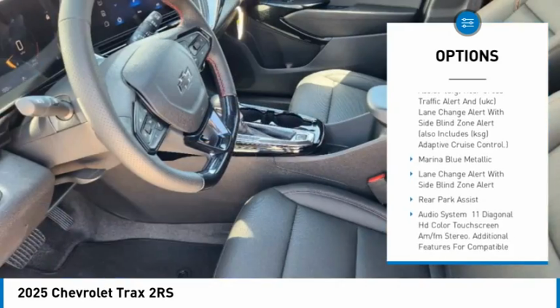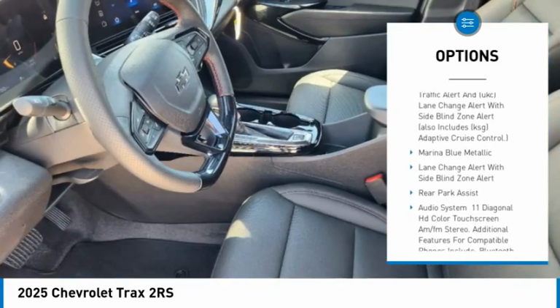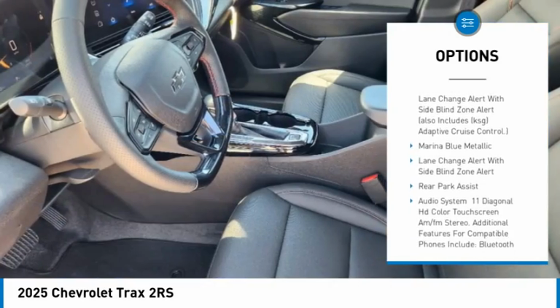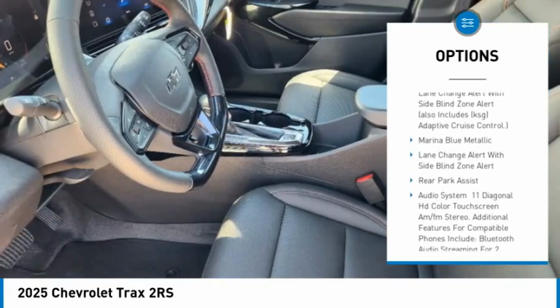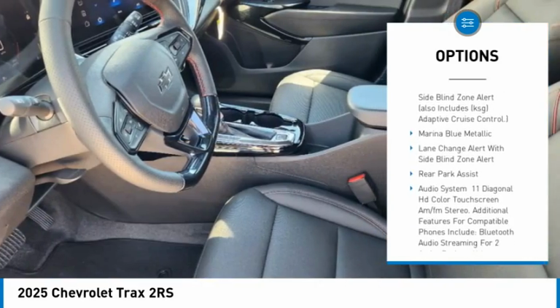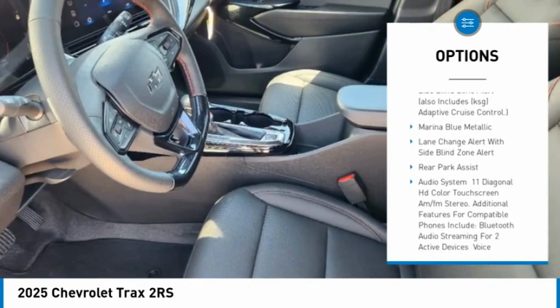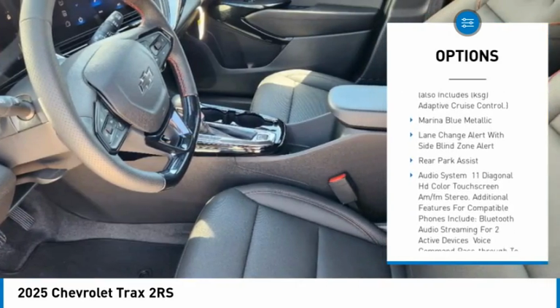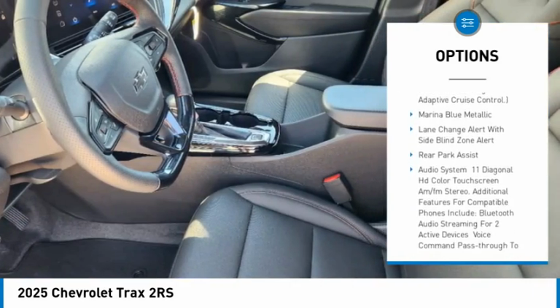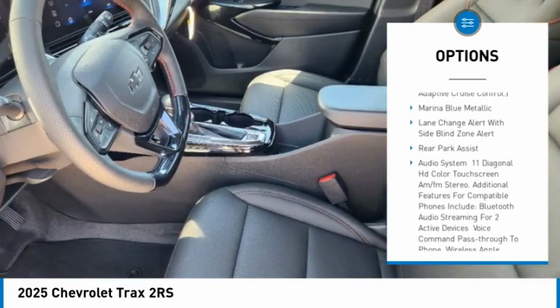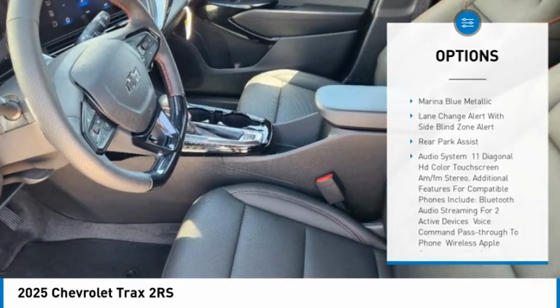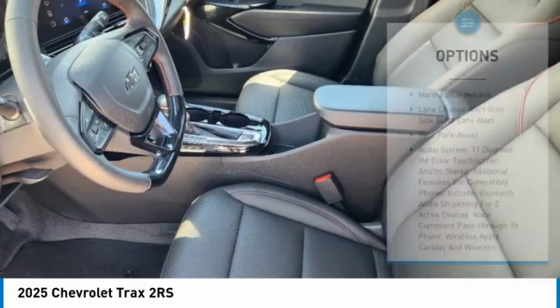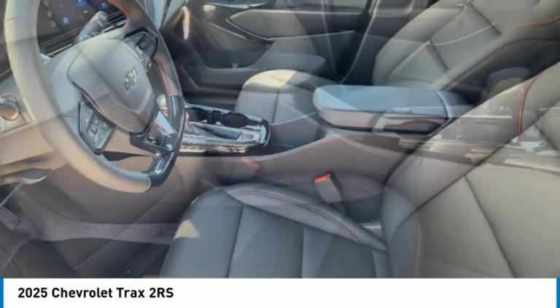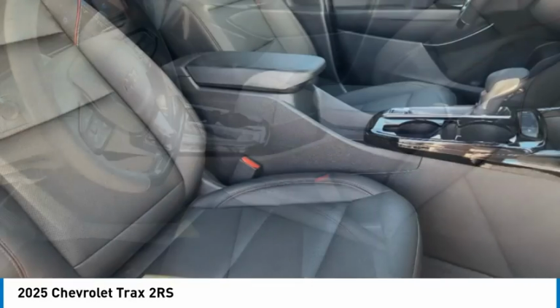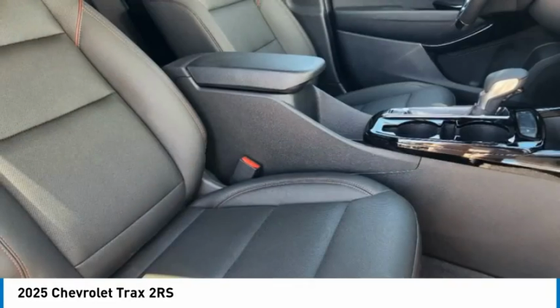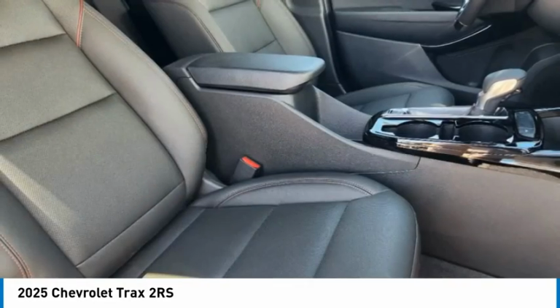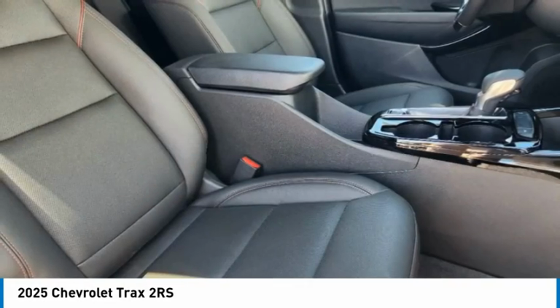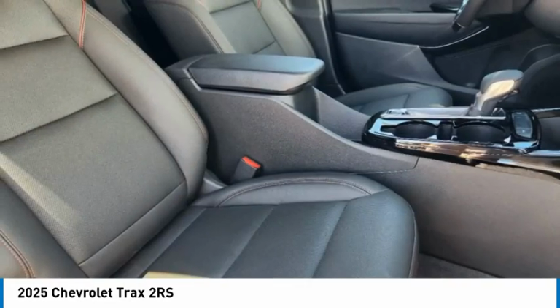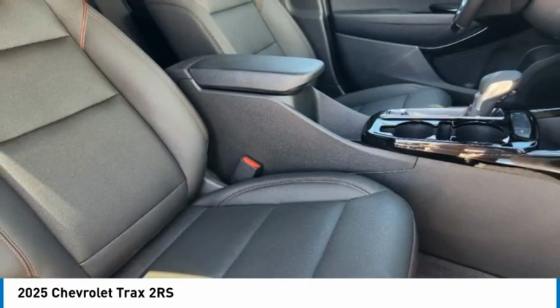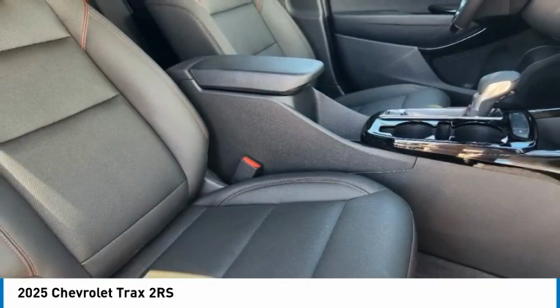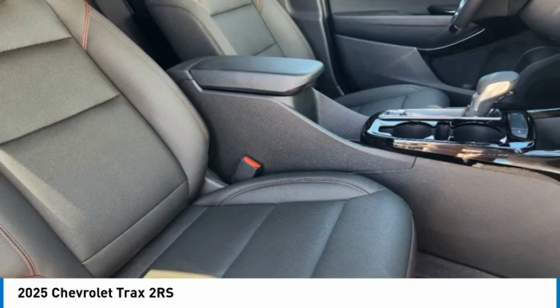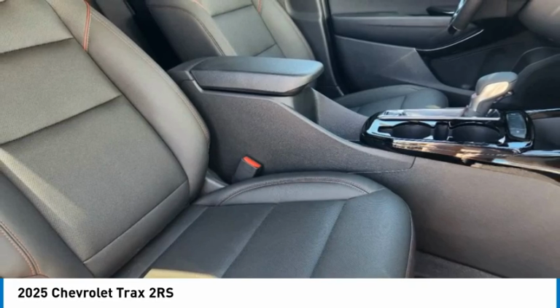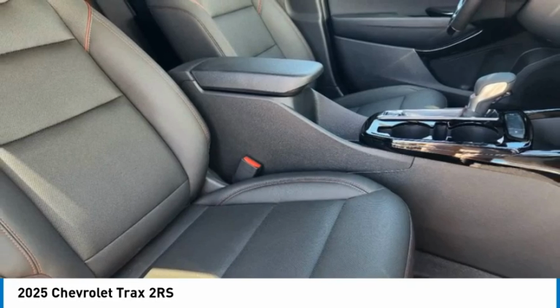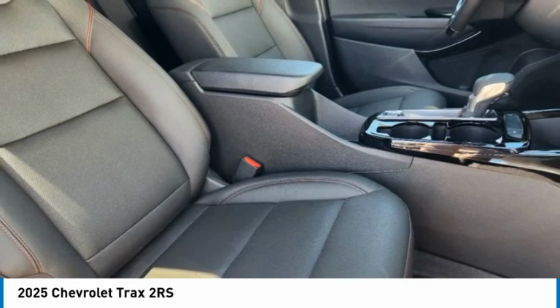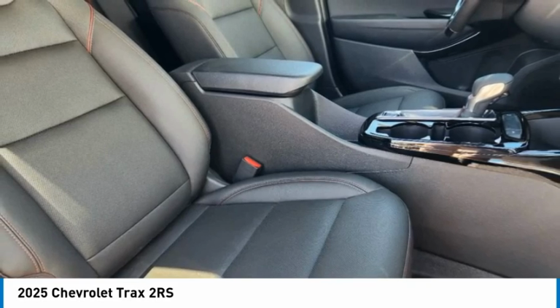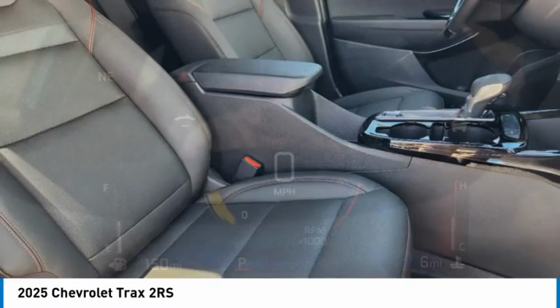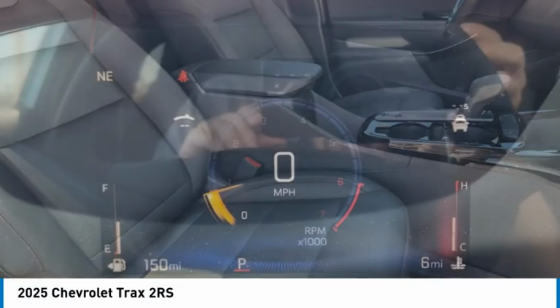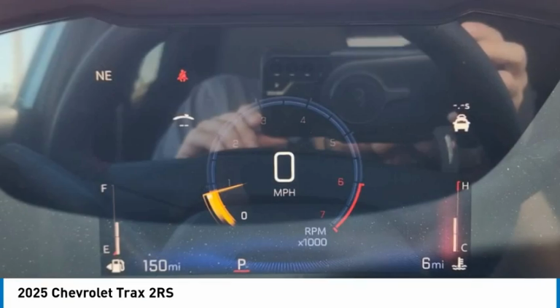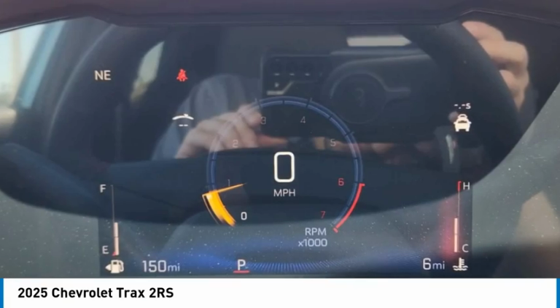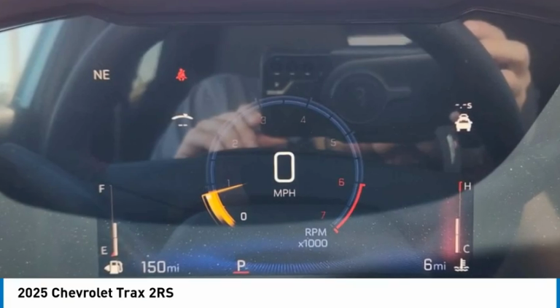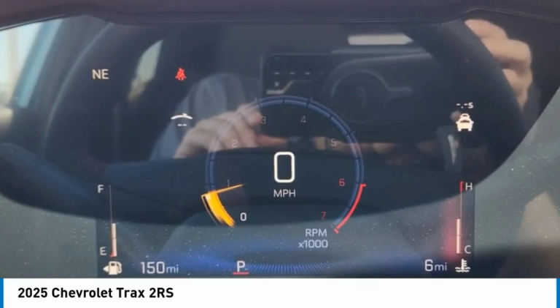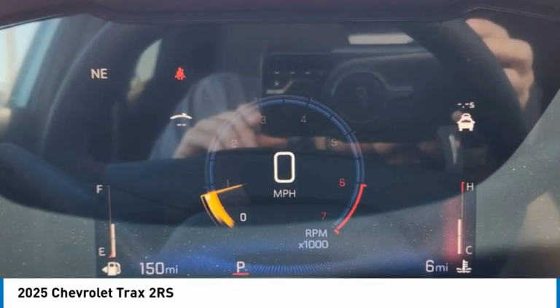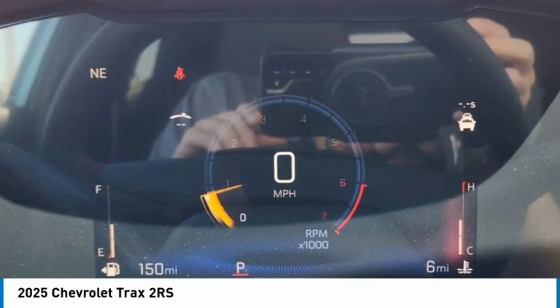Tire pressure monitor, daytime running lights, front wheel drive, privacy glass. Come take a test drive today.